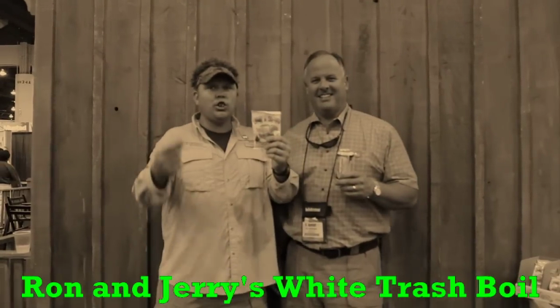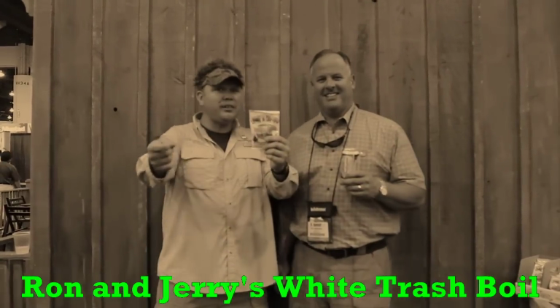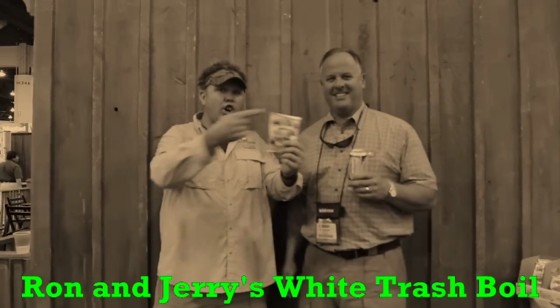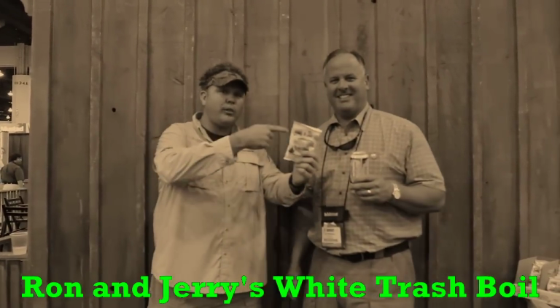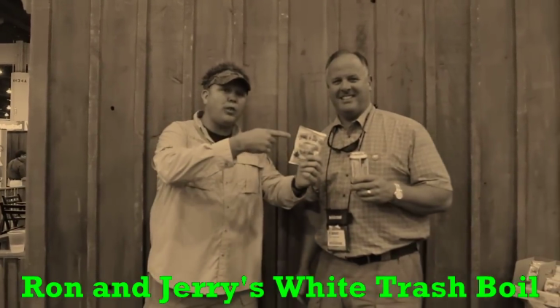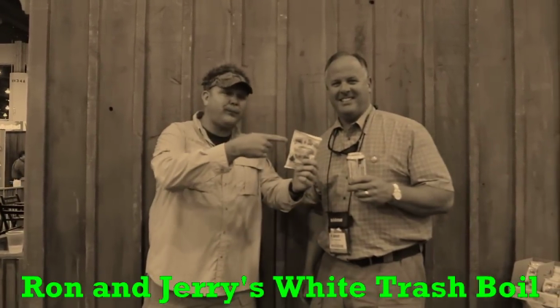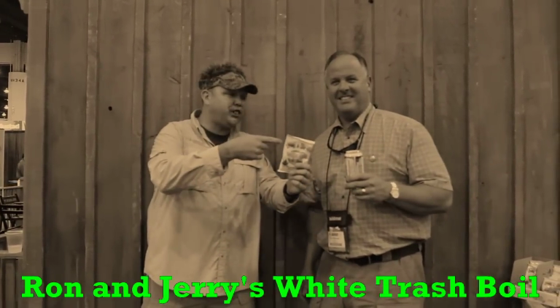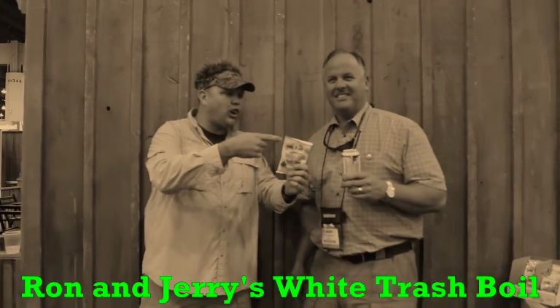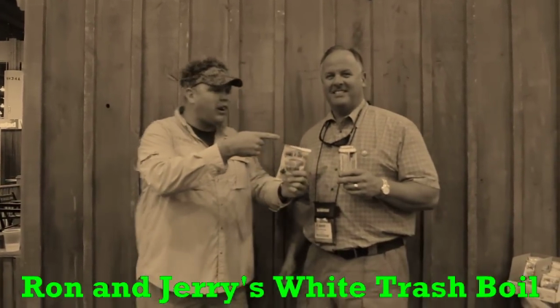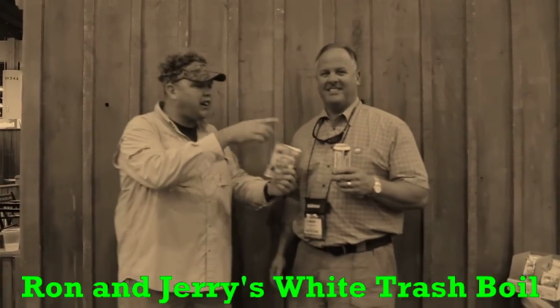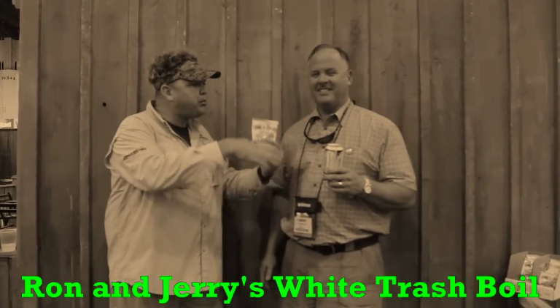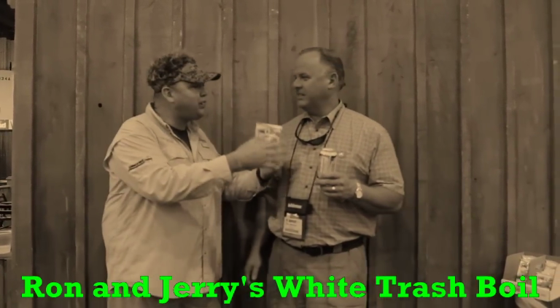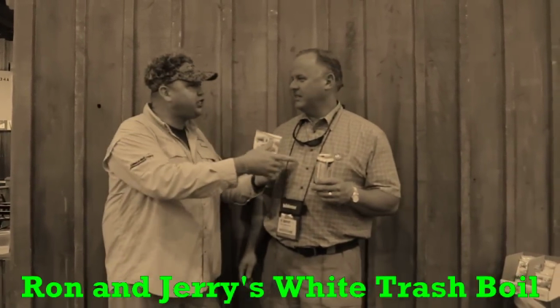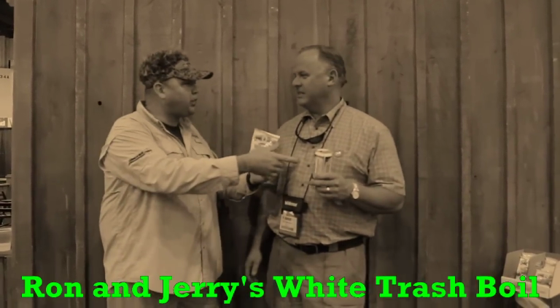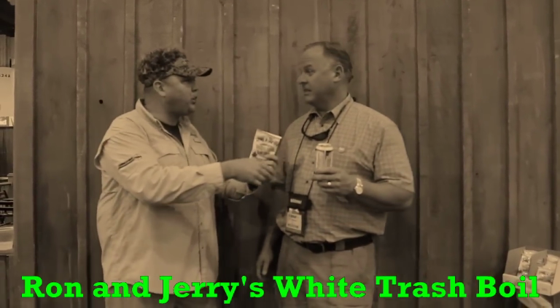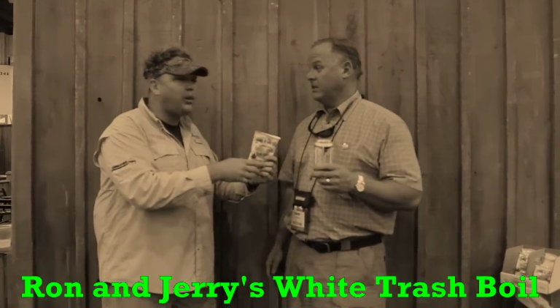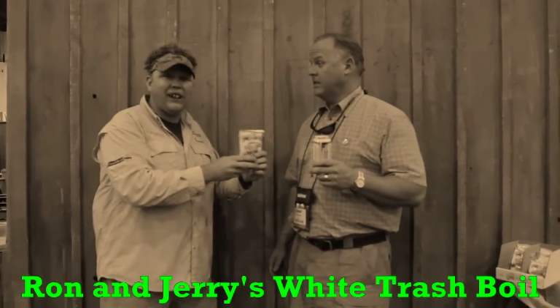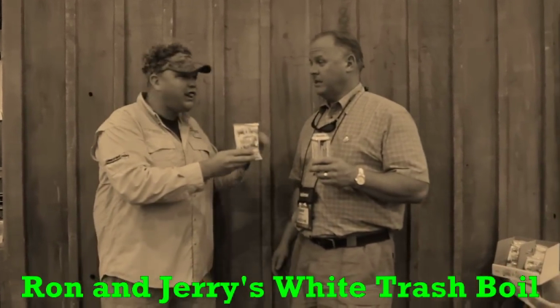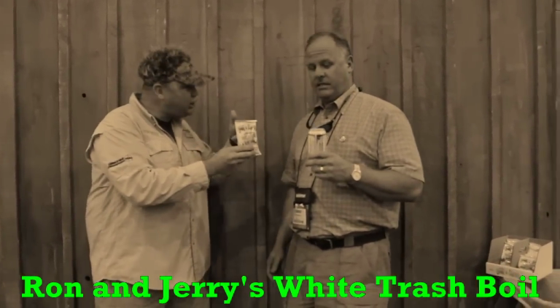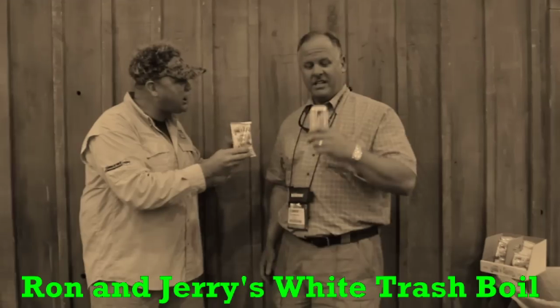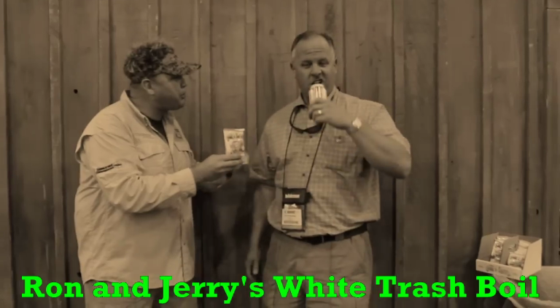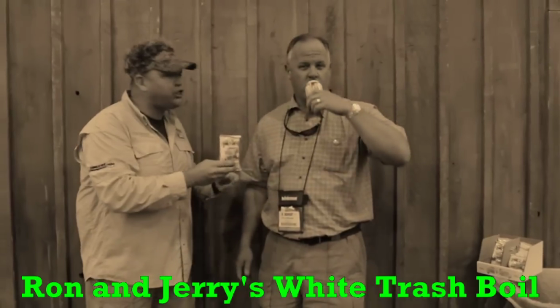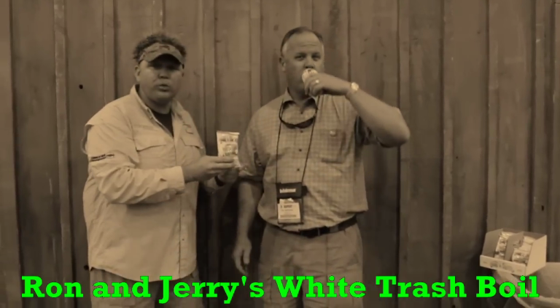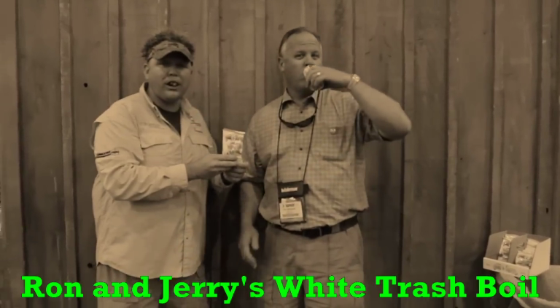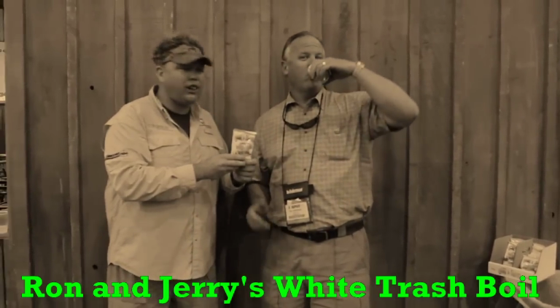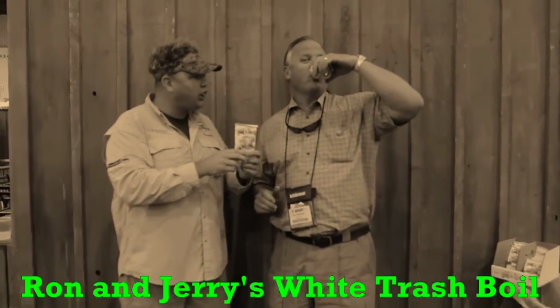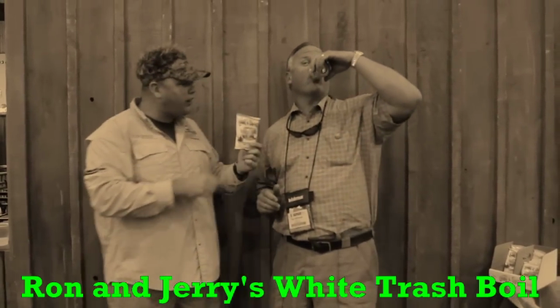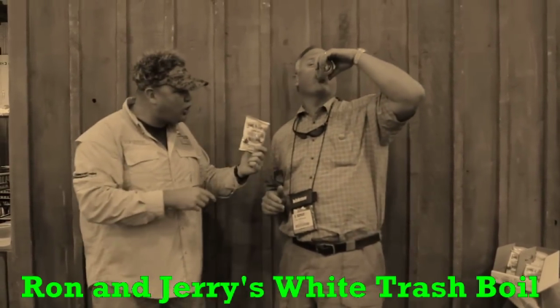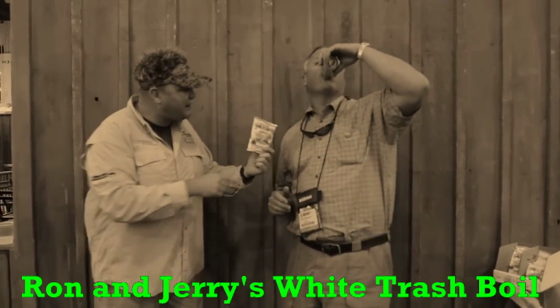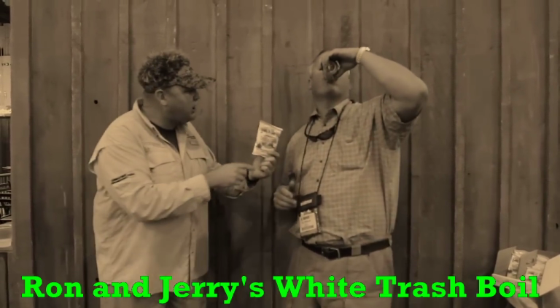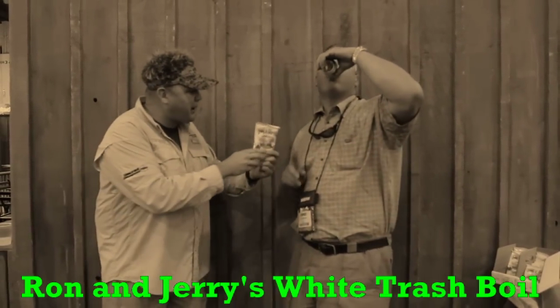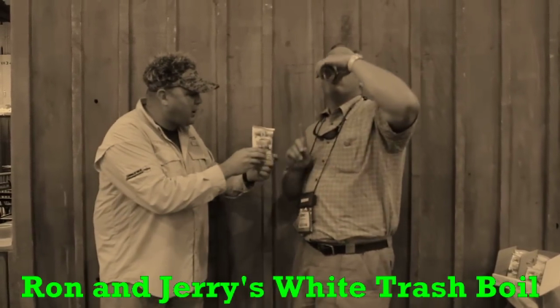So I'm going to turn it over to Ron for a second, and Ron — in between the sips of your Budweiser — can you tell us about your new product? Go ahead and tell us about it, Ron.